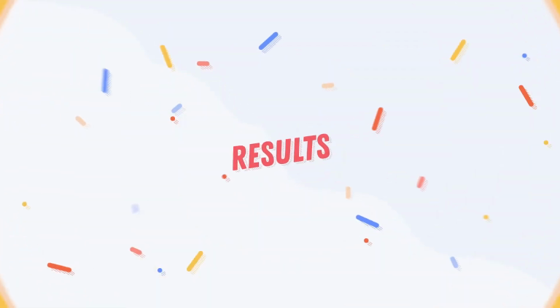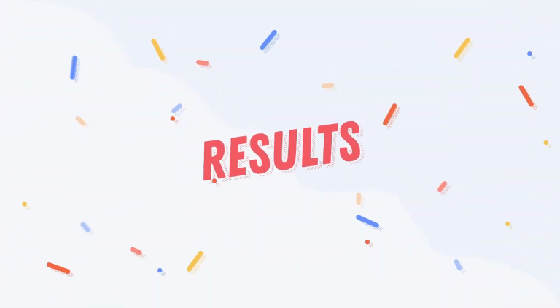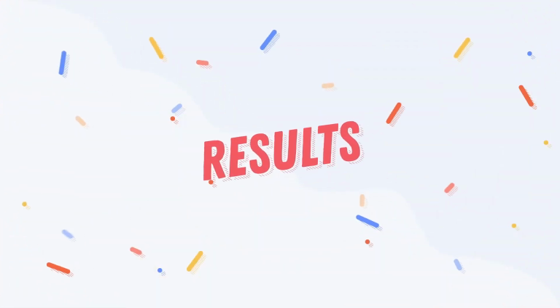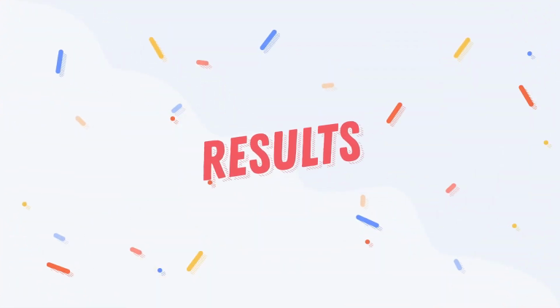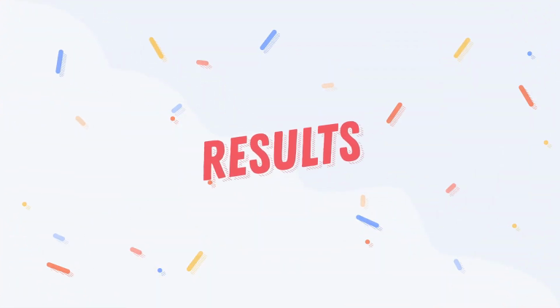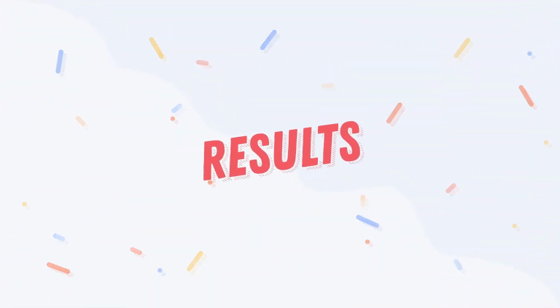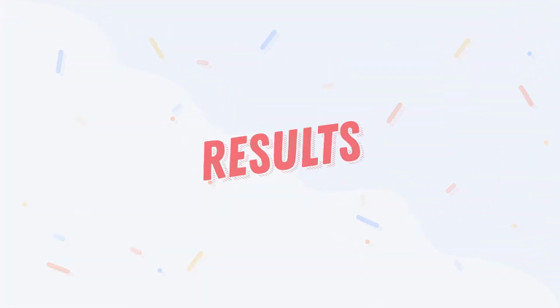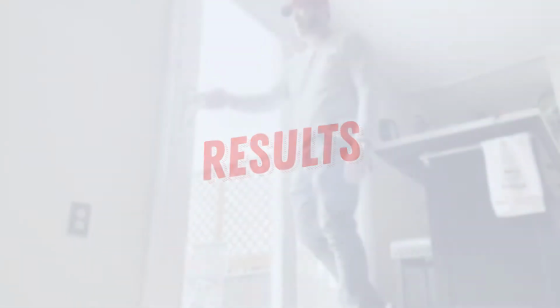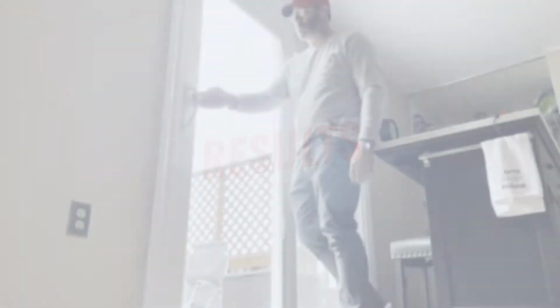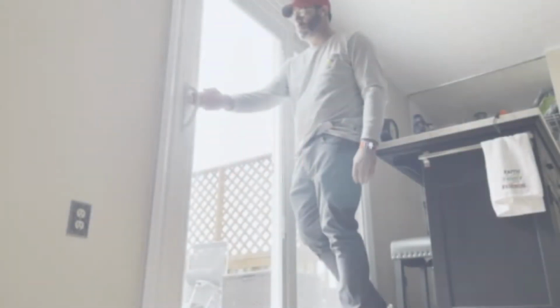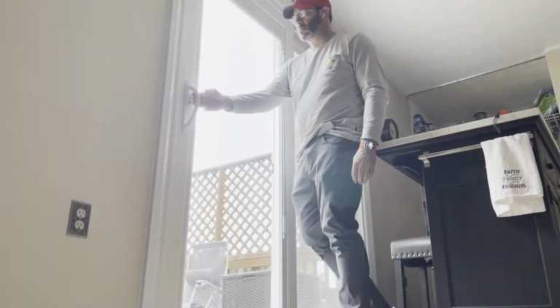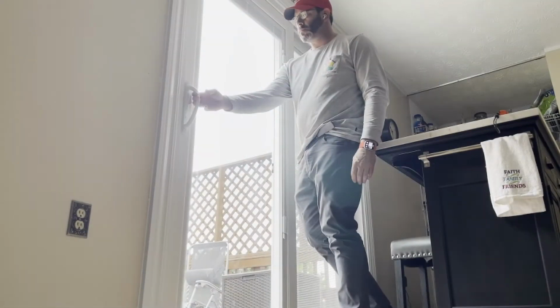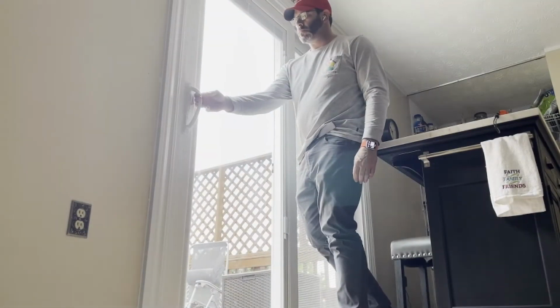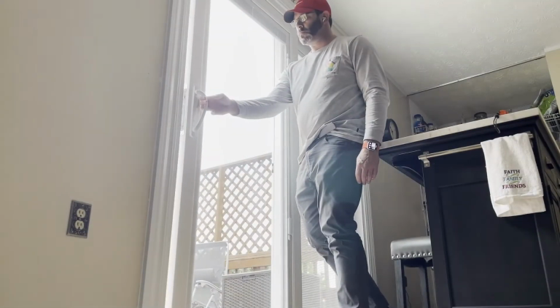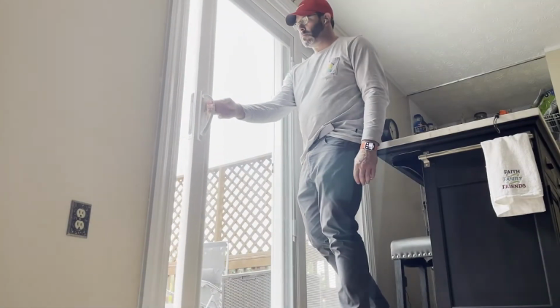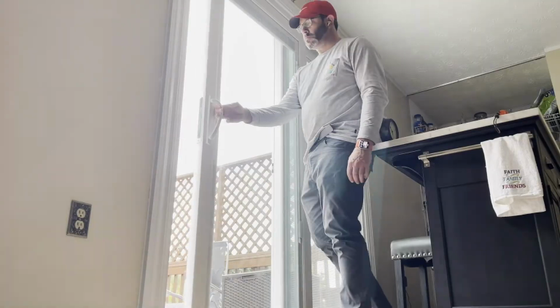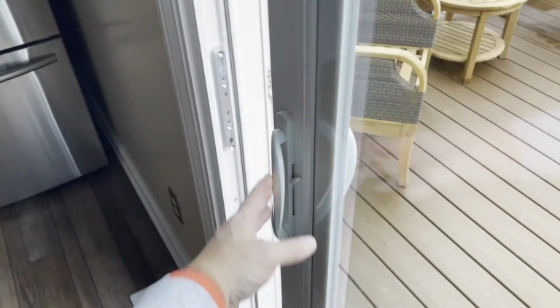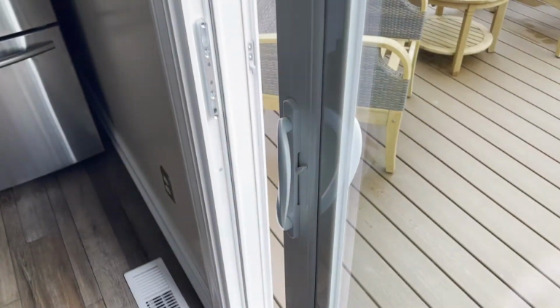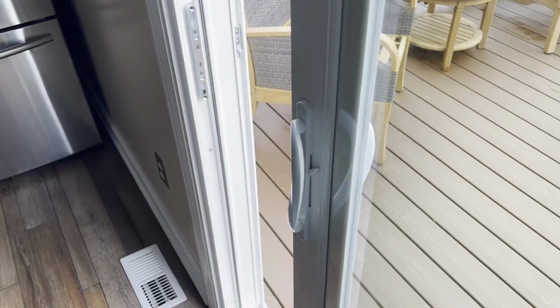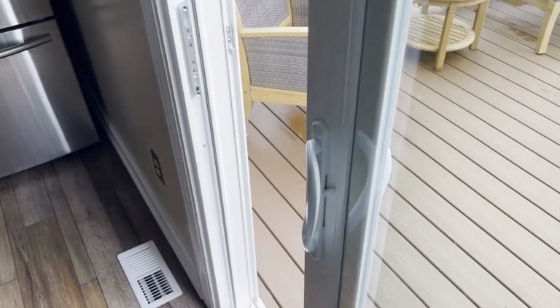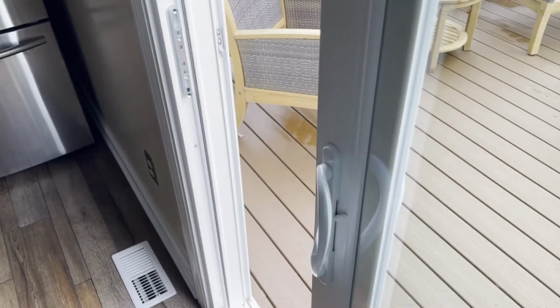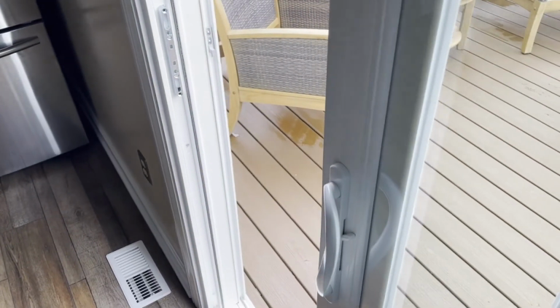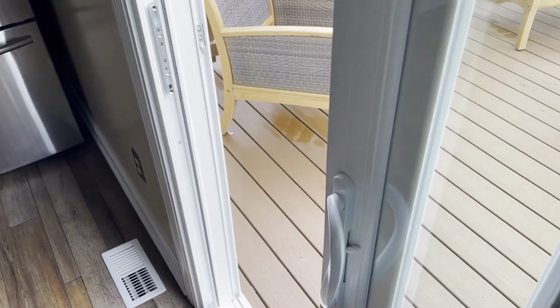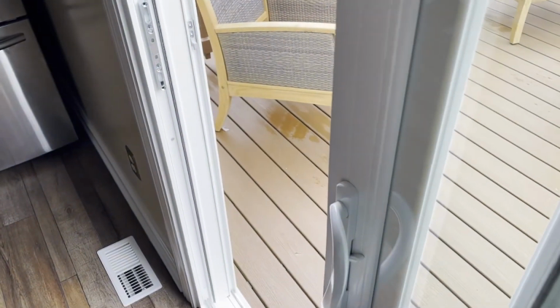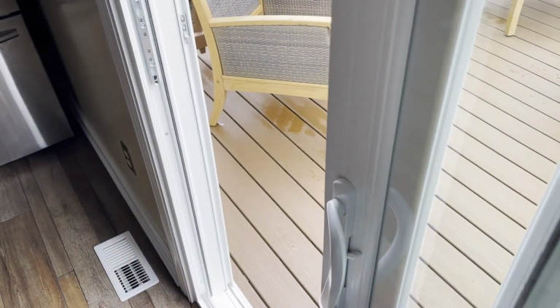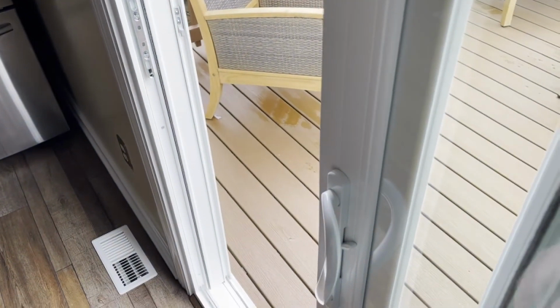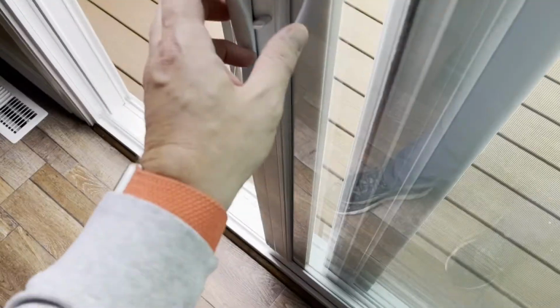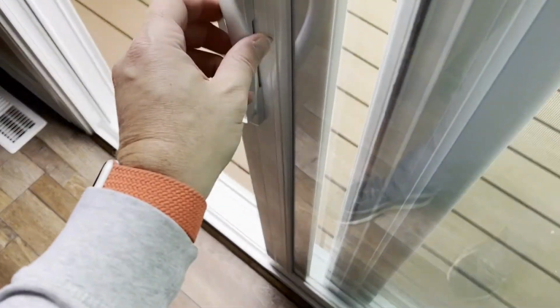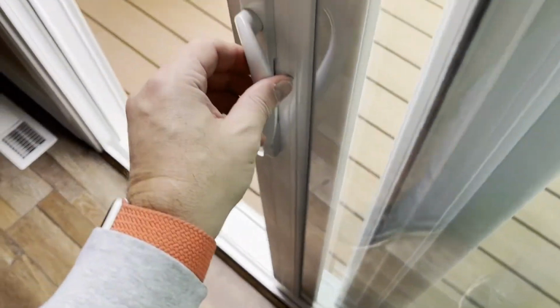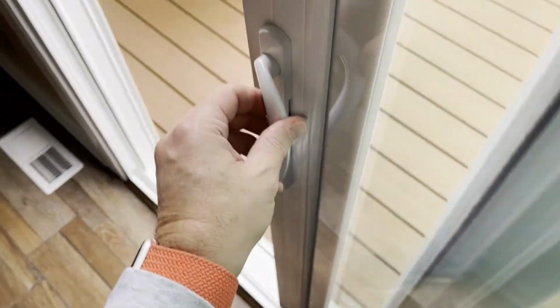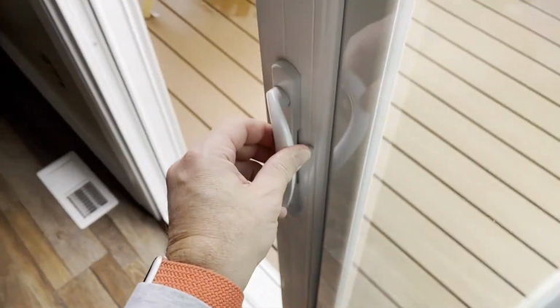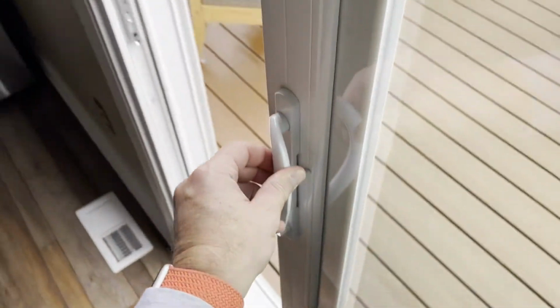One of the things that I really like about this door is that it is so smooth — it just glides open and closed.